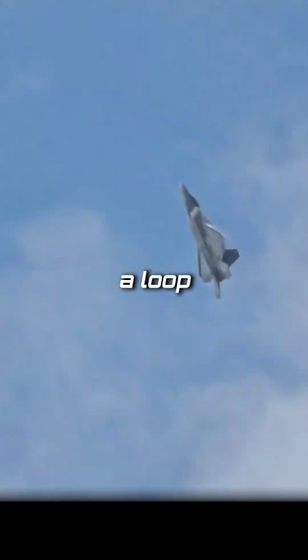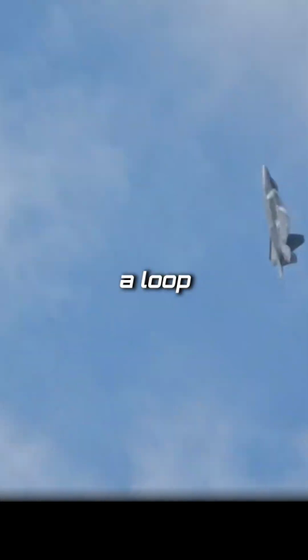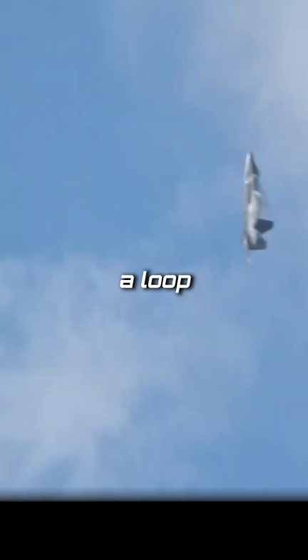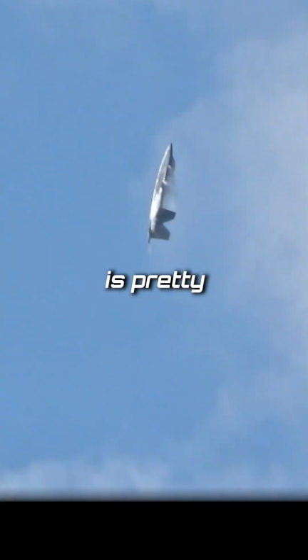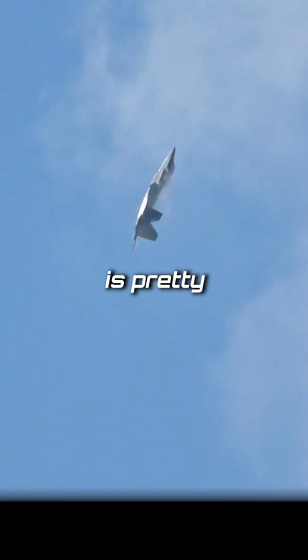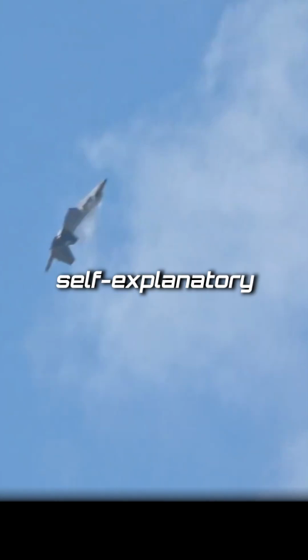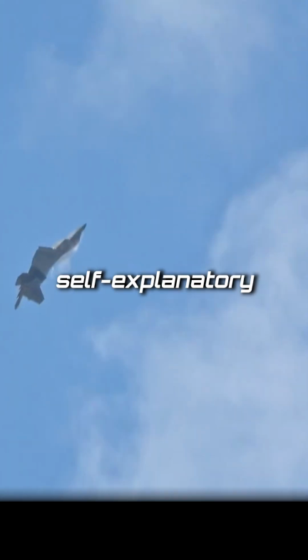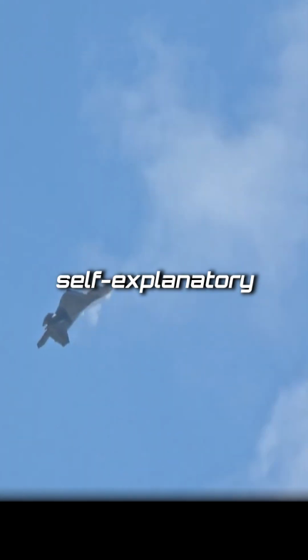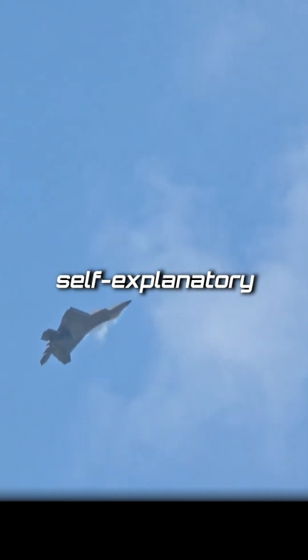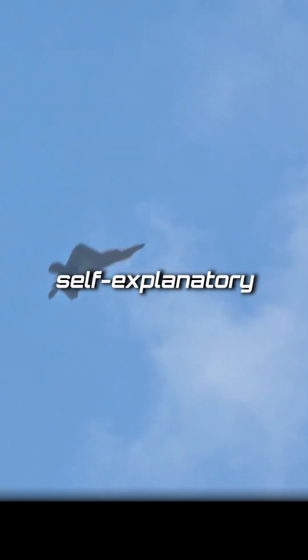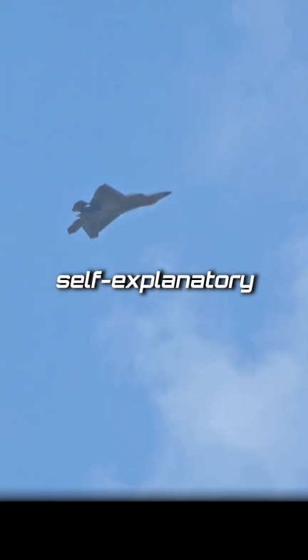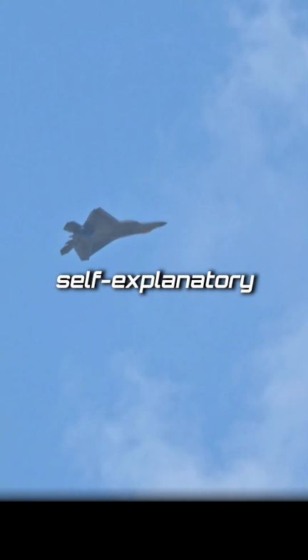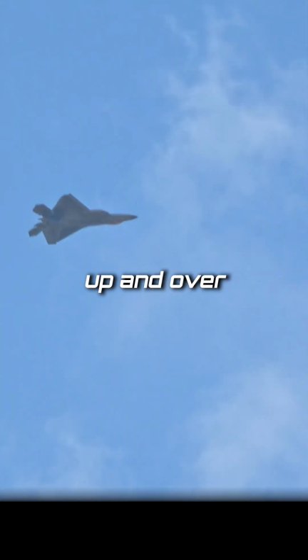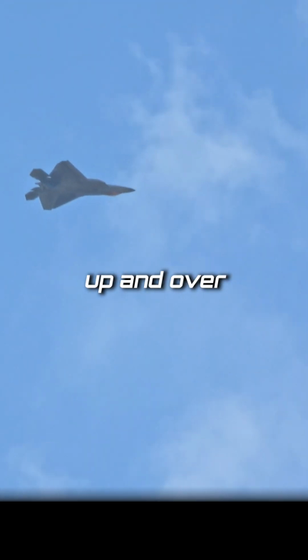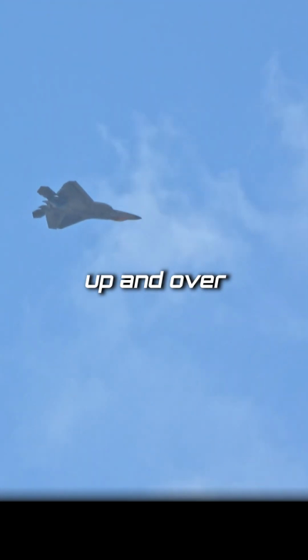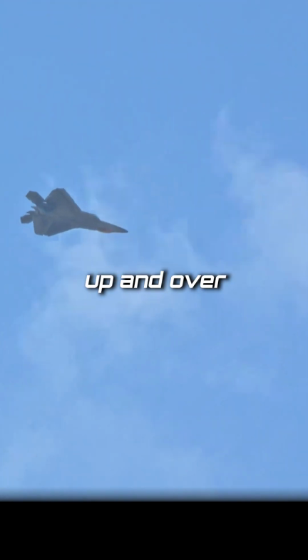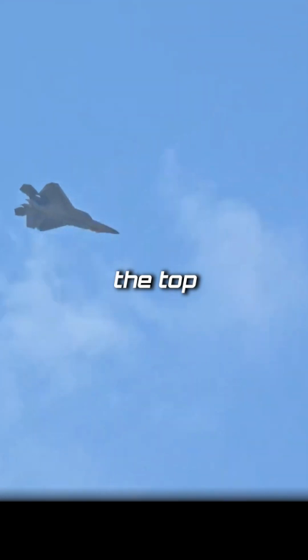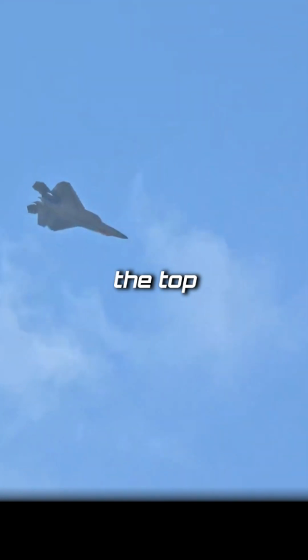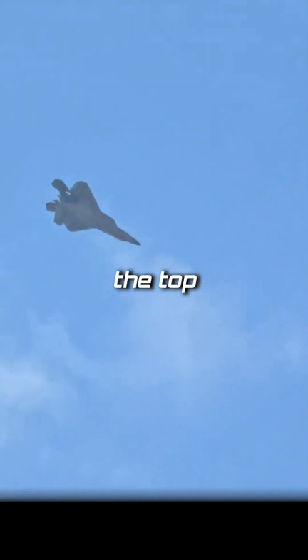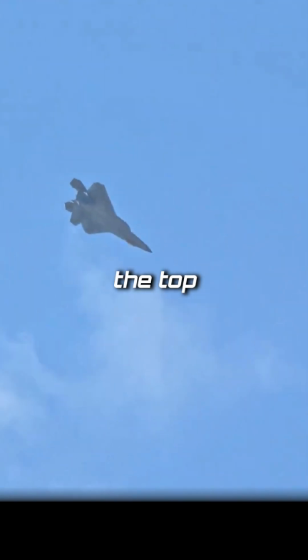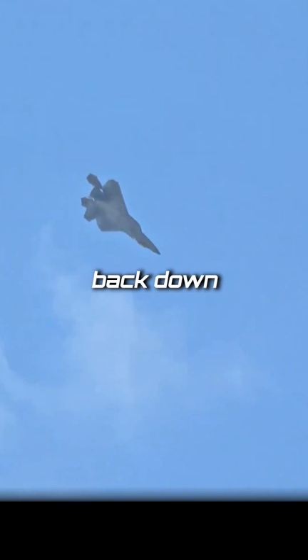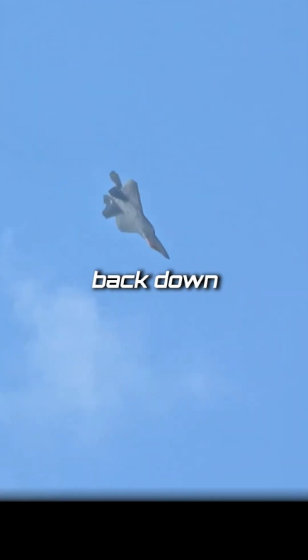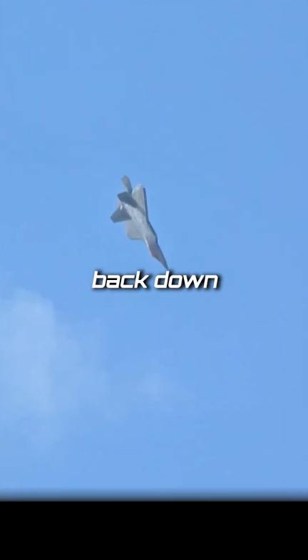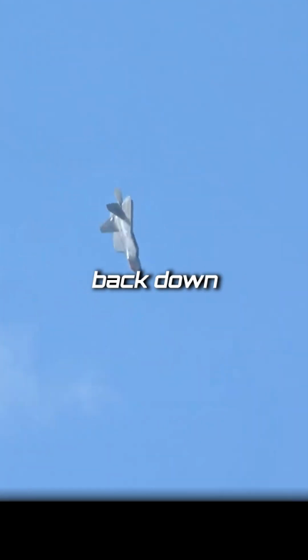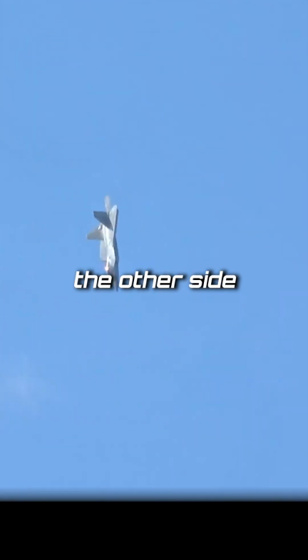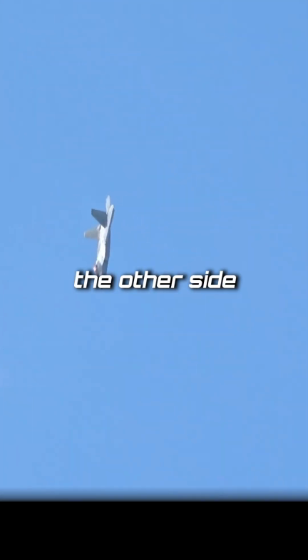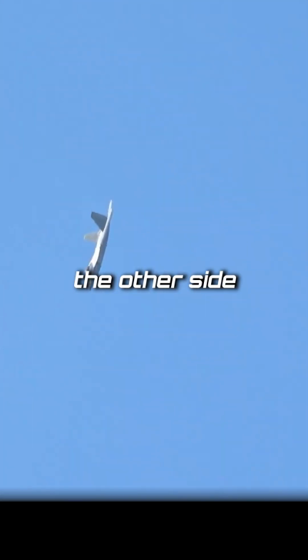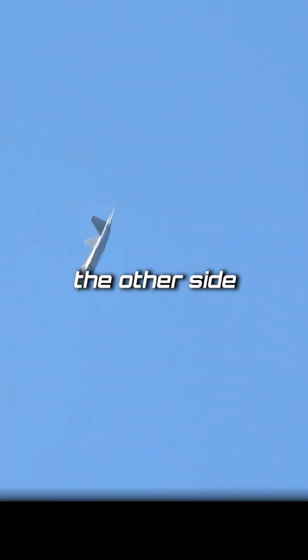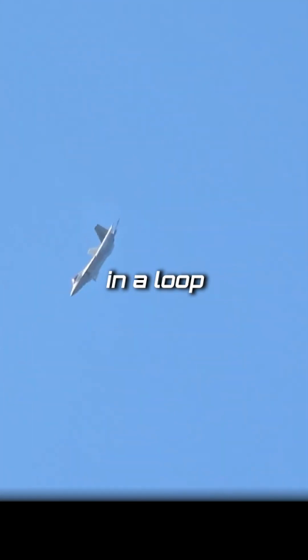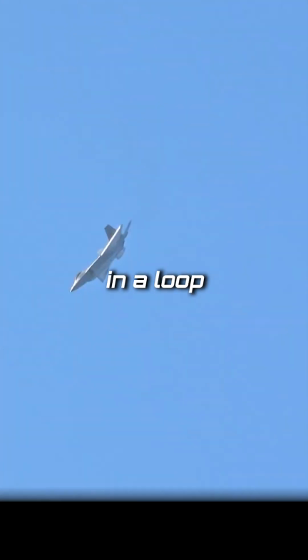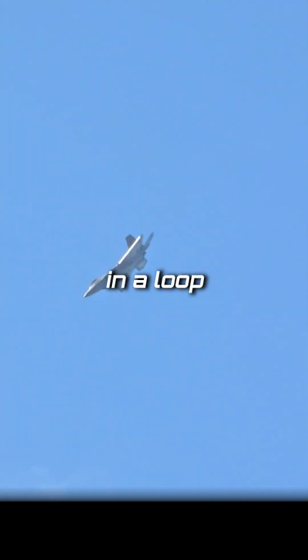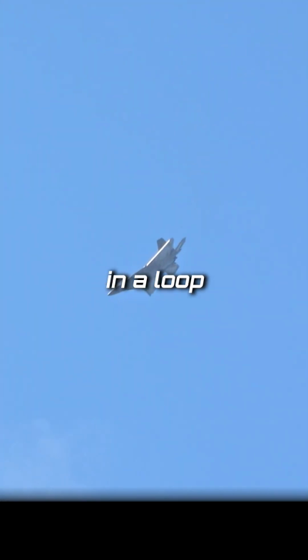A loop is pretty self-explanatory — up and over the top, back down the other side in a loop.